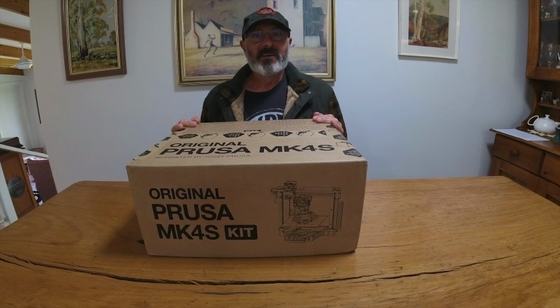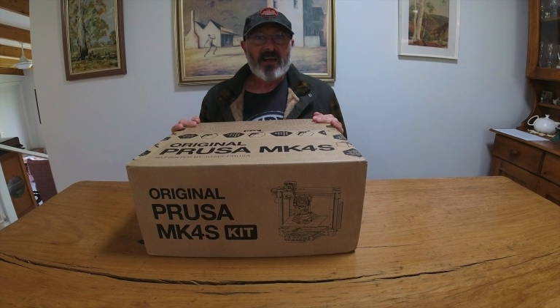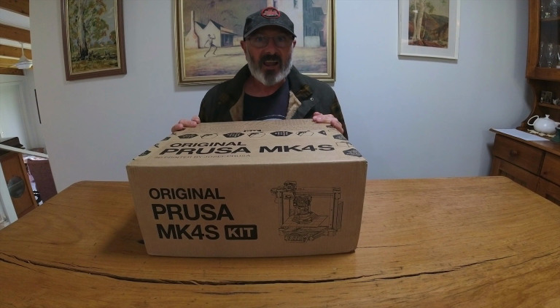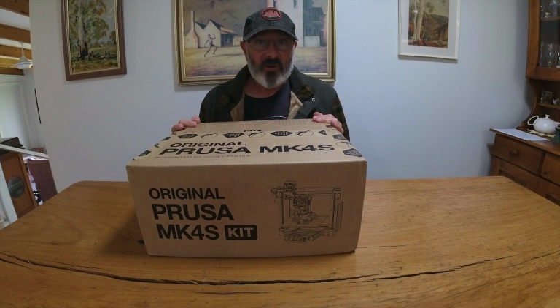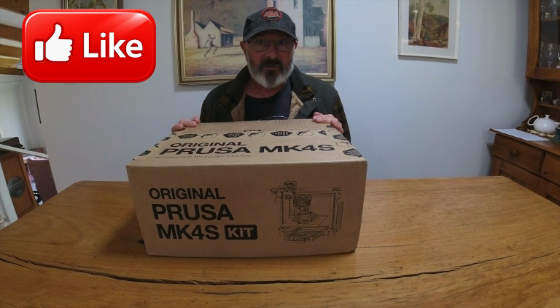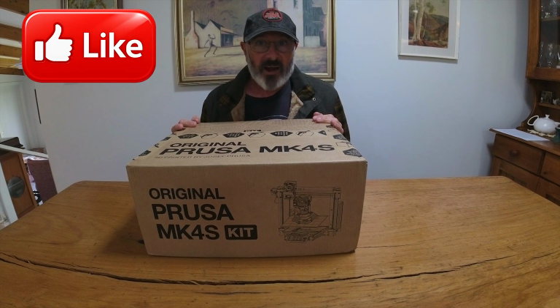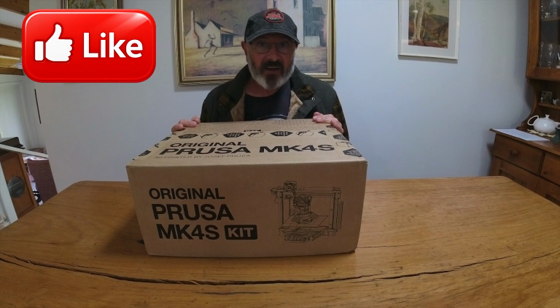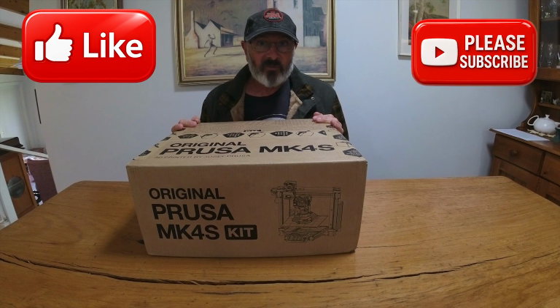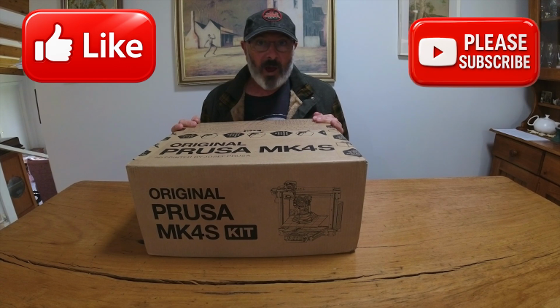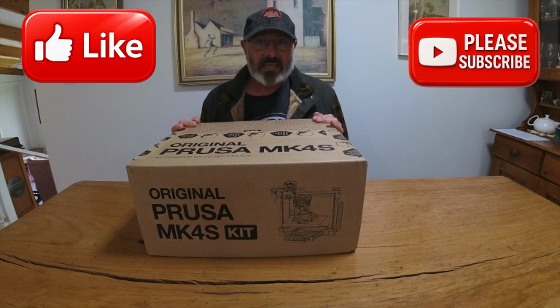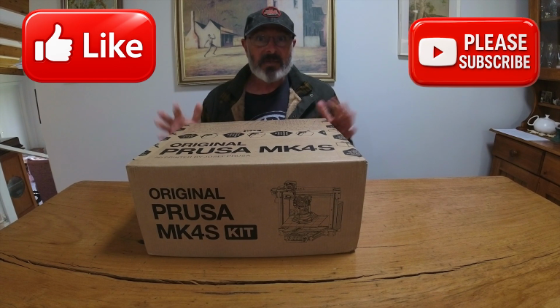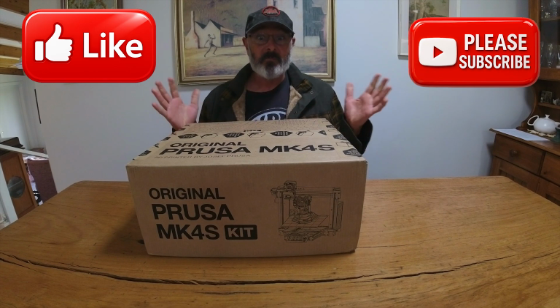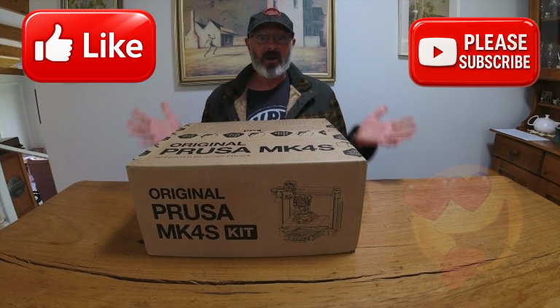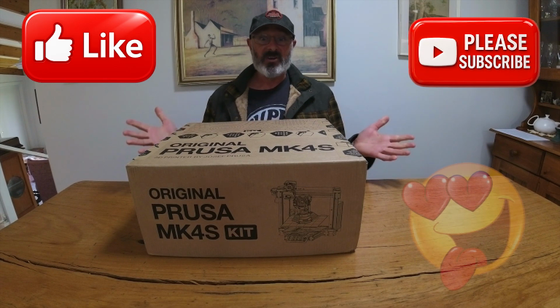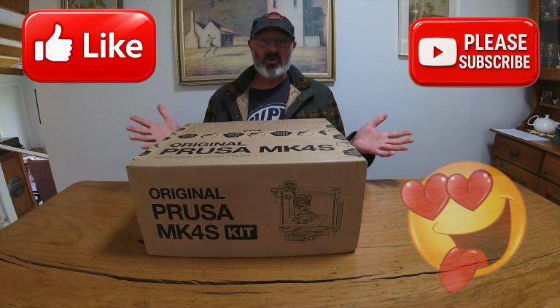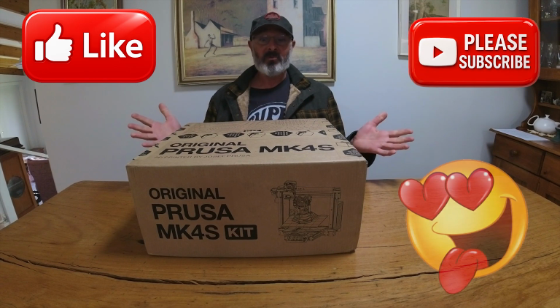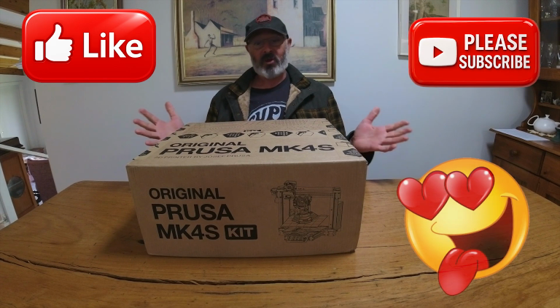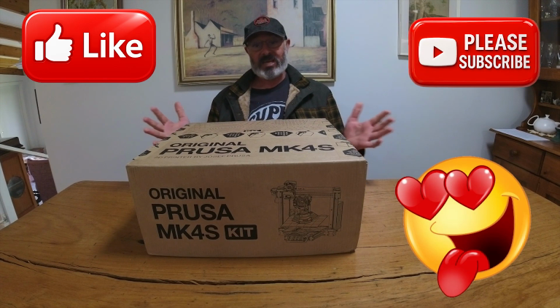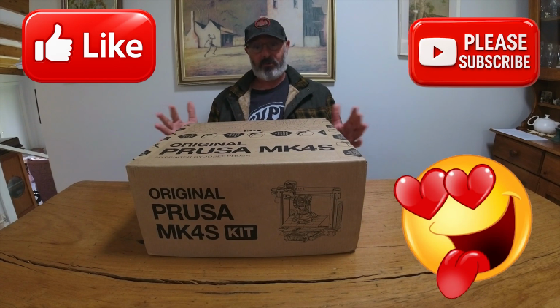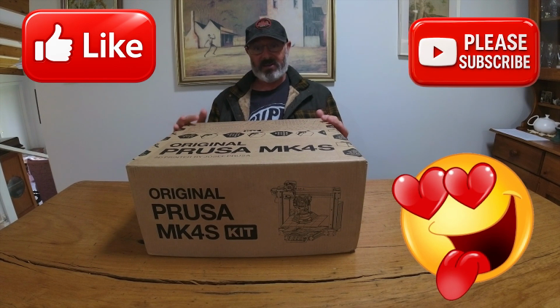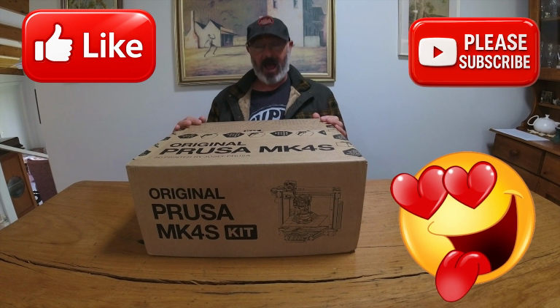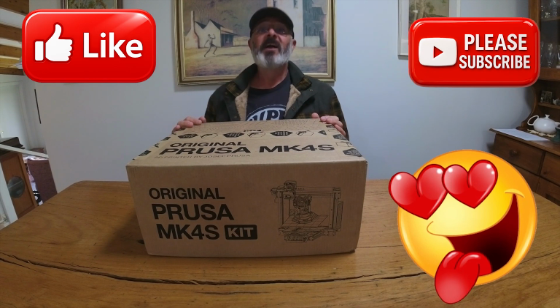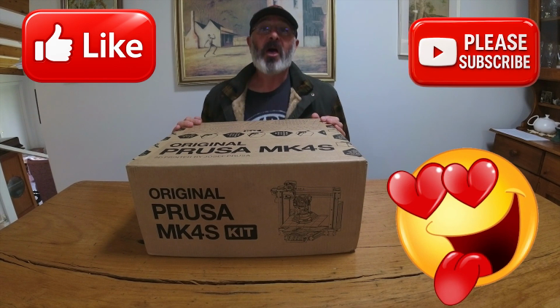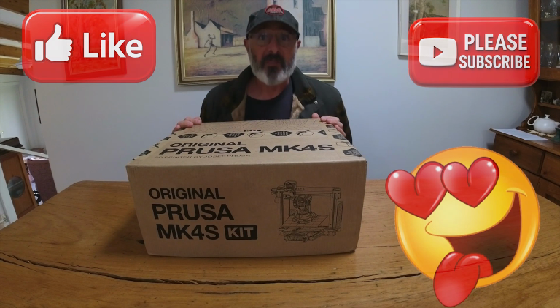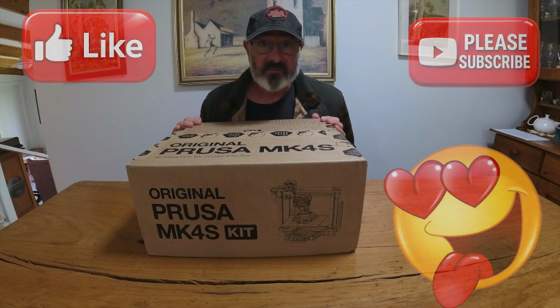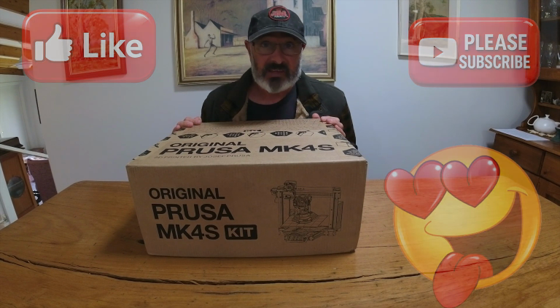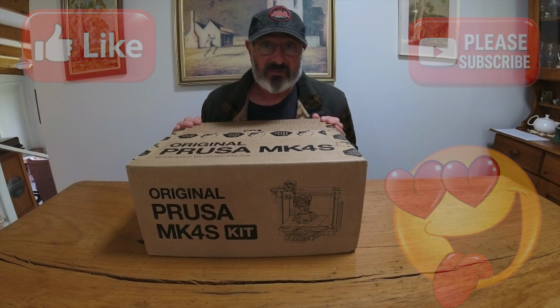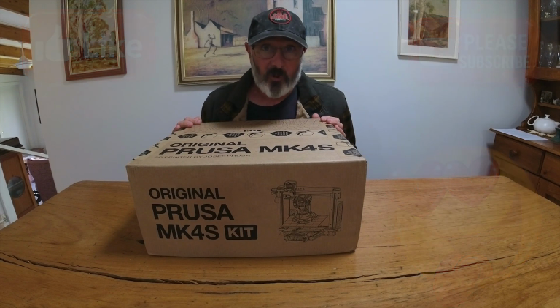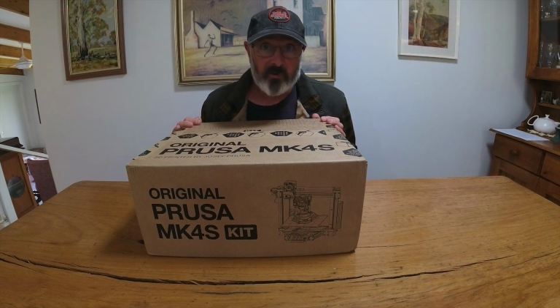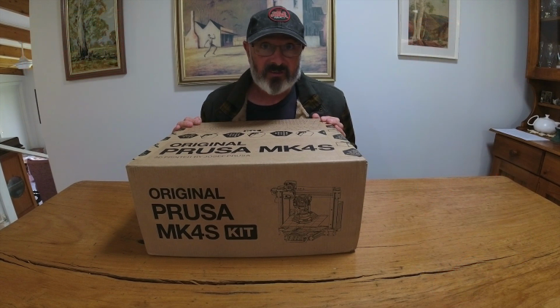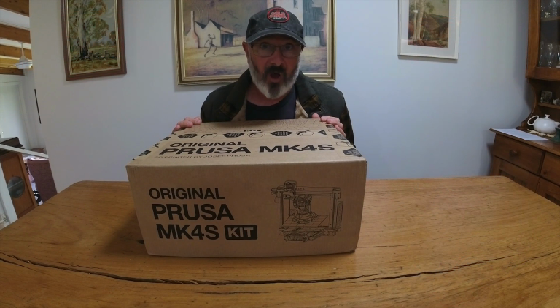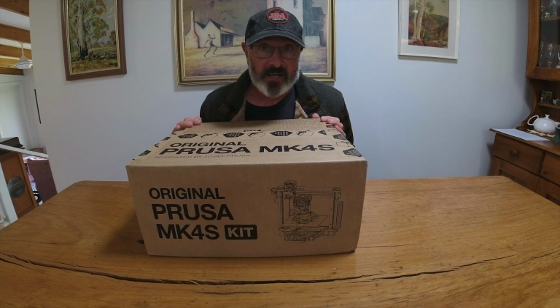Hello everyone, Artist Wayne here with my new 3D printer. This is super exciting.